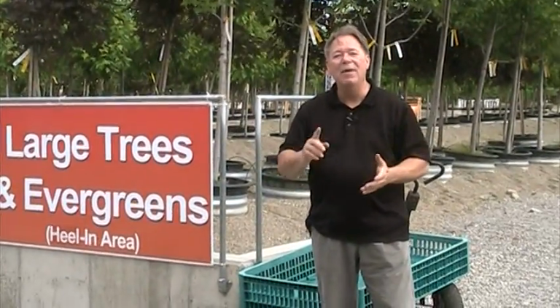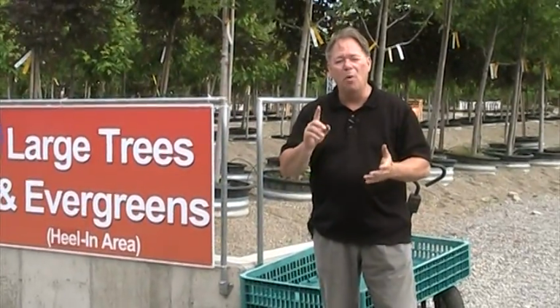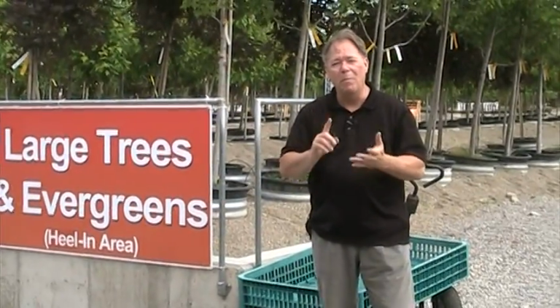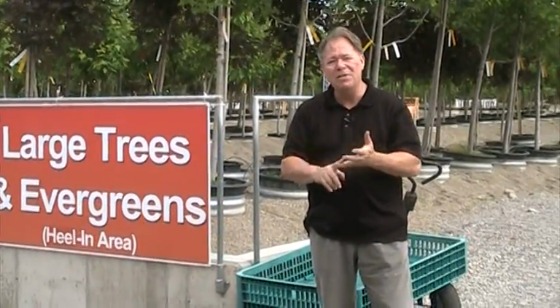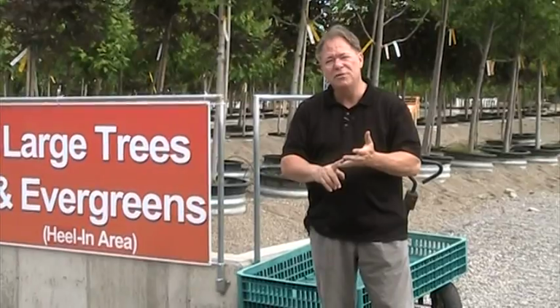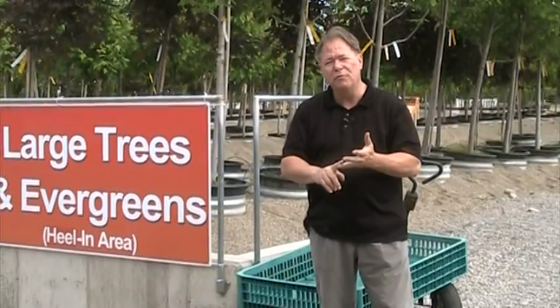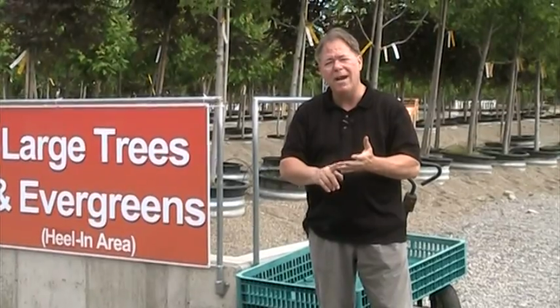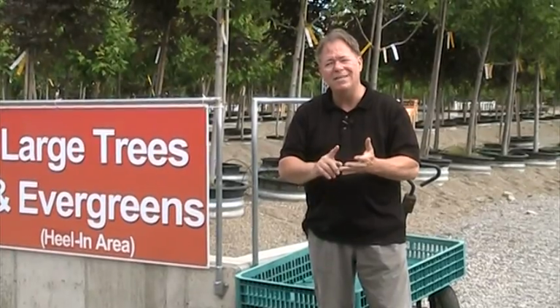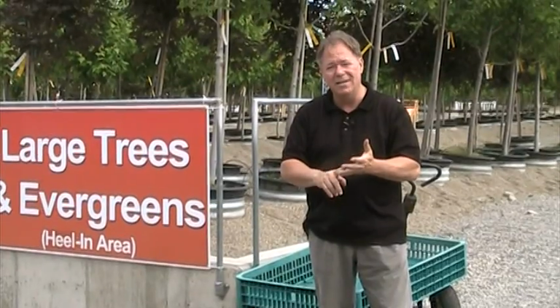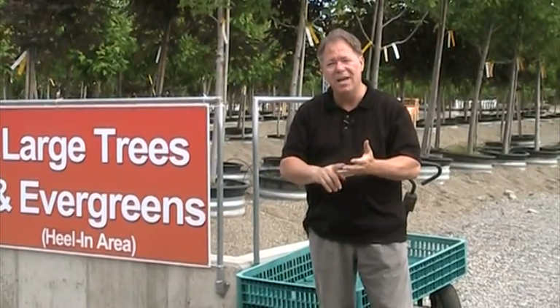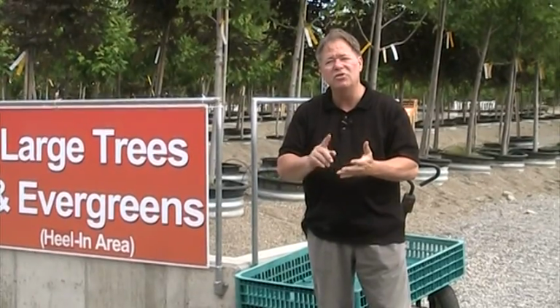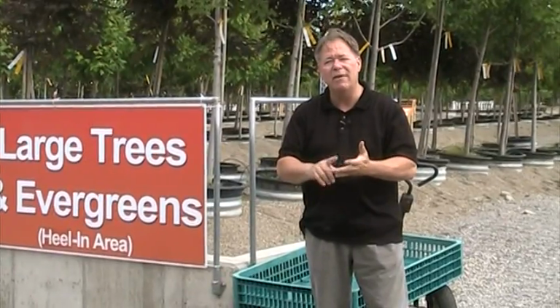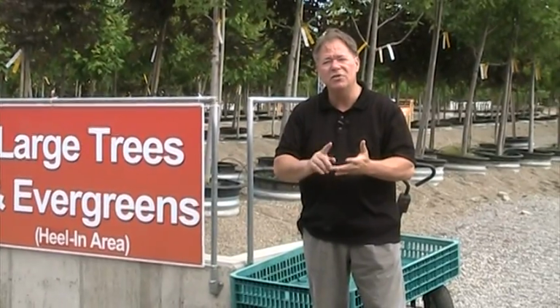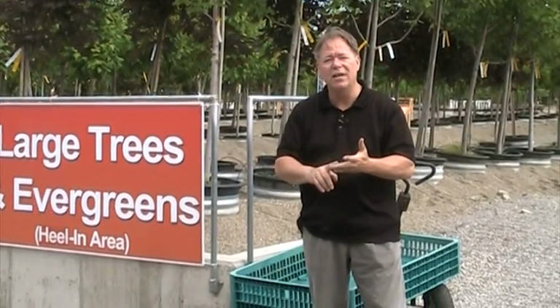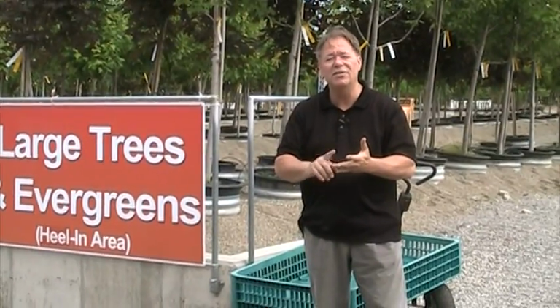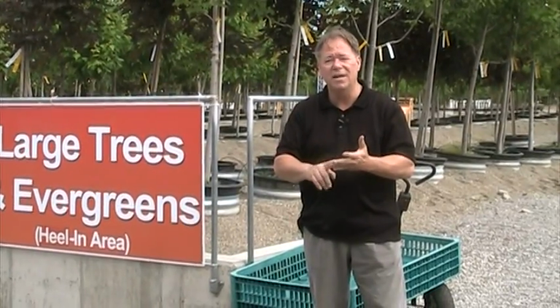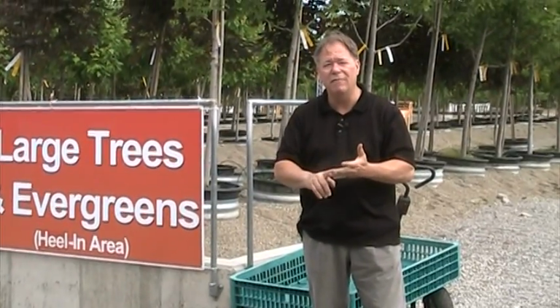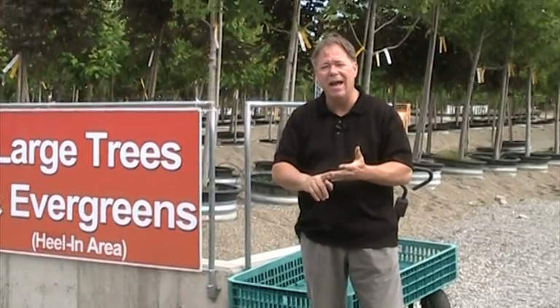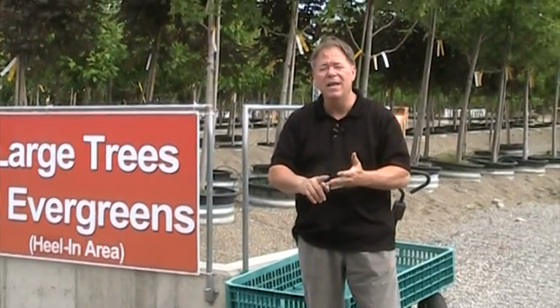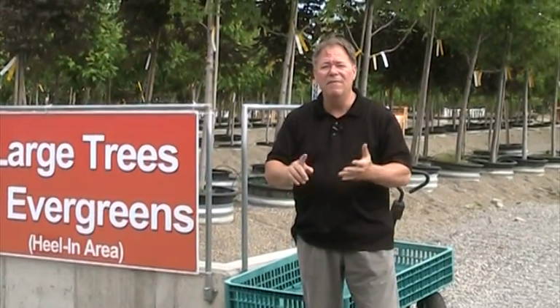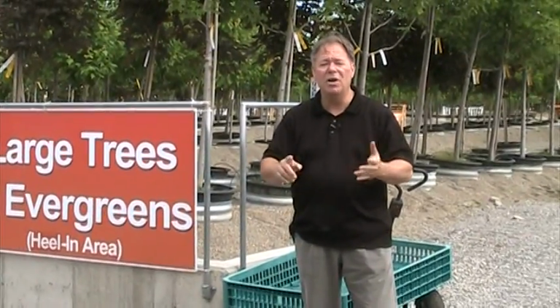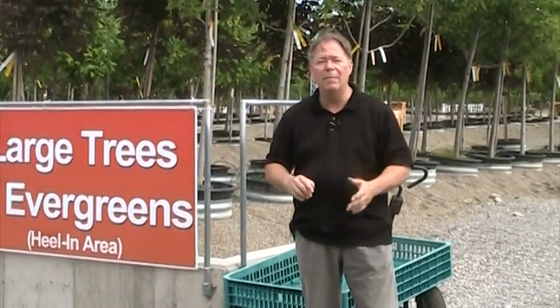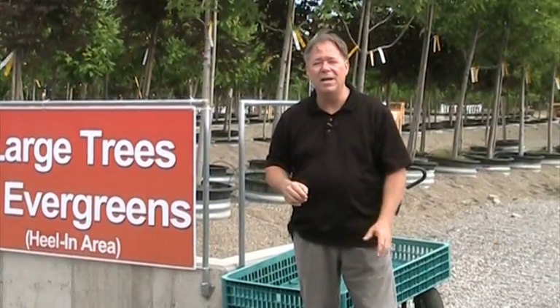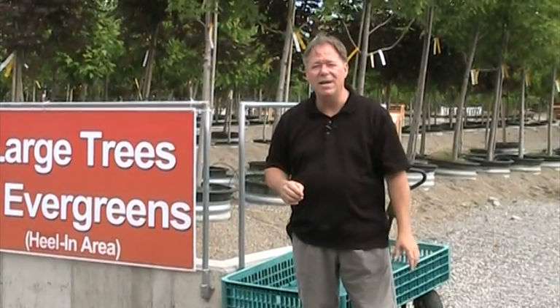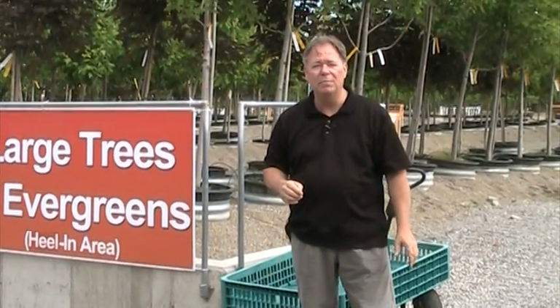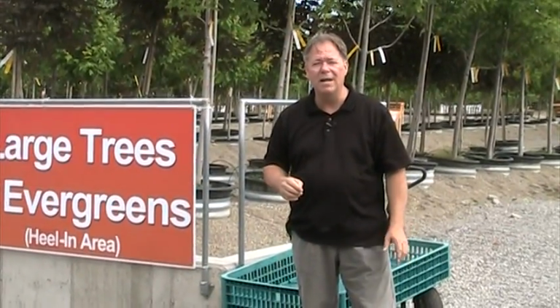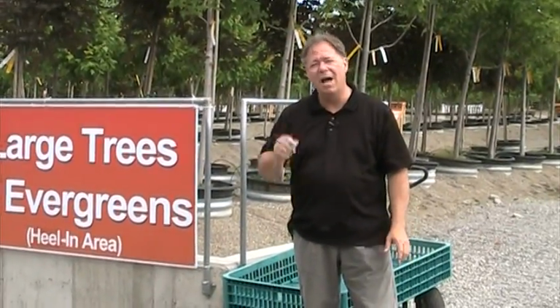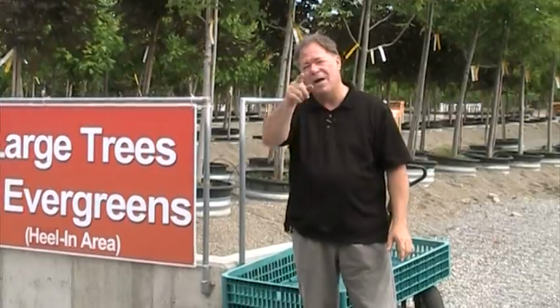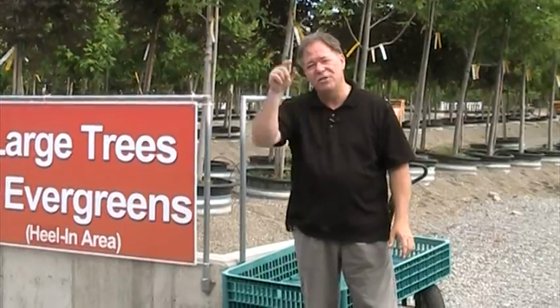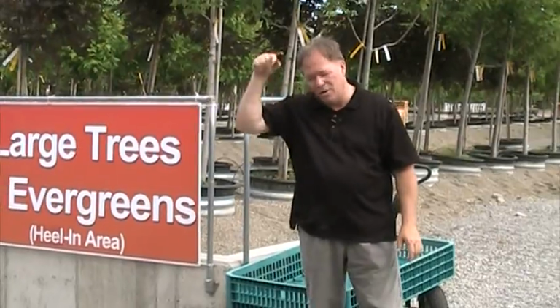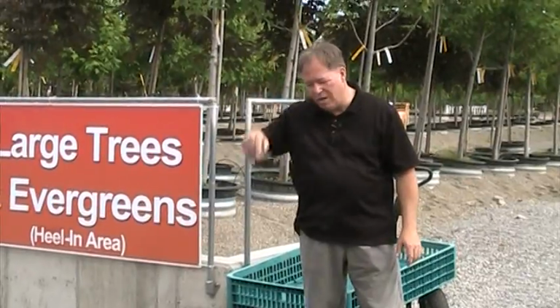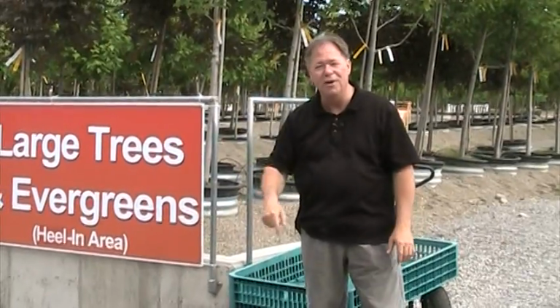We're open Wednesdays through Friday, 10 to 7, Saturdays and Sundays, 10 to 5. Visit our website at natorp.com. I'll see you here.